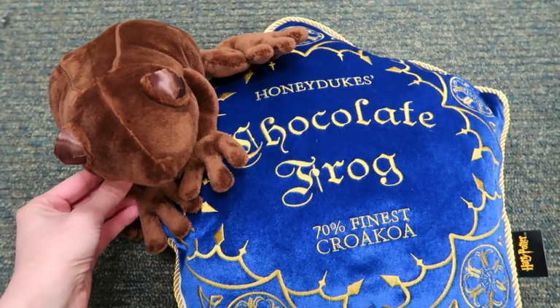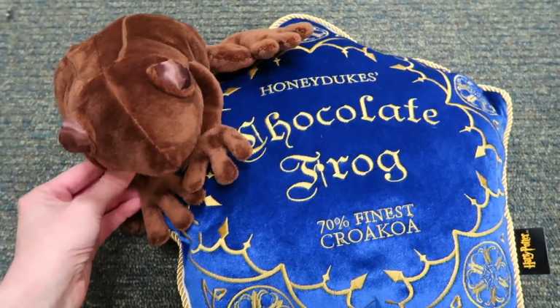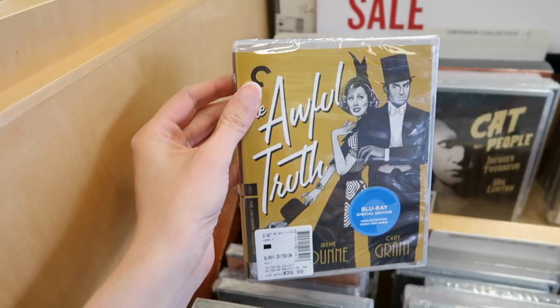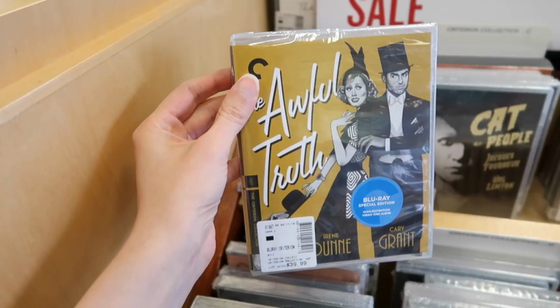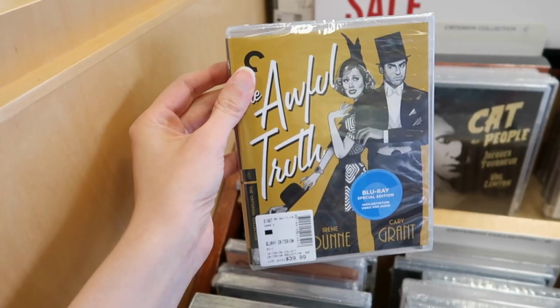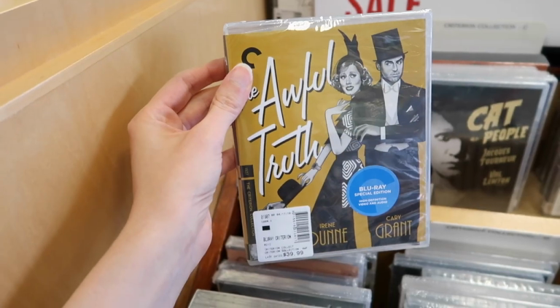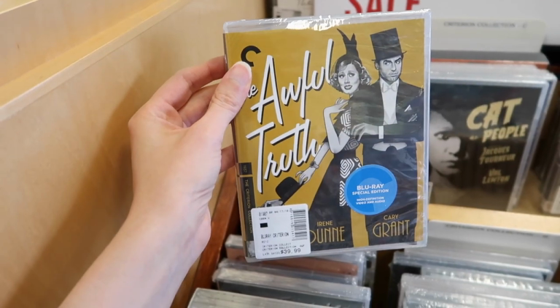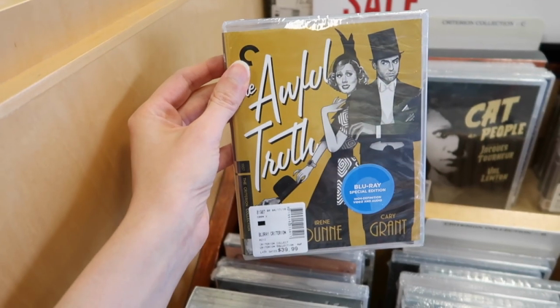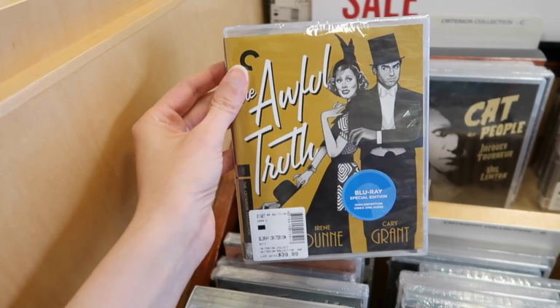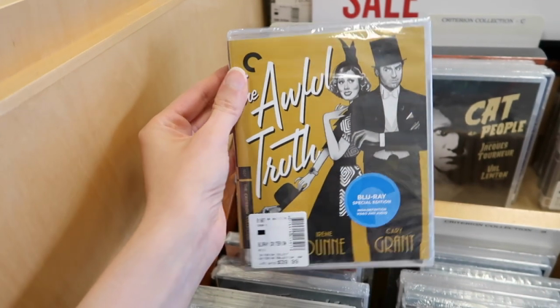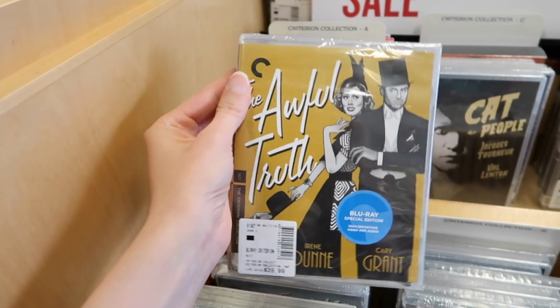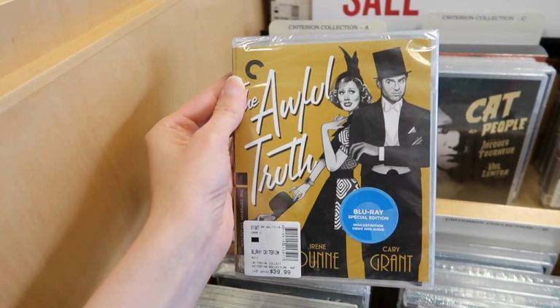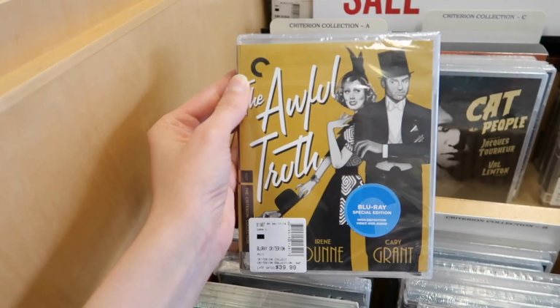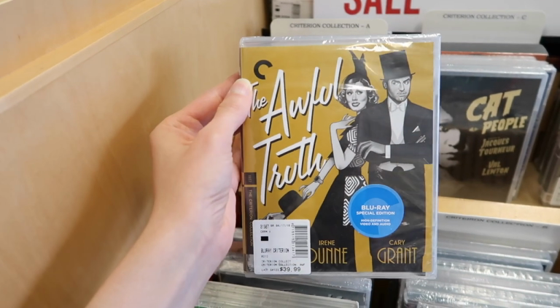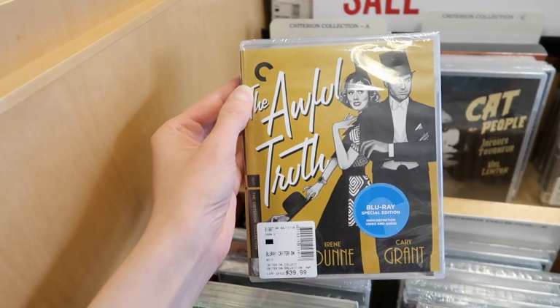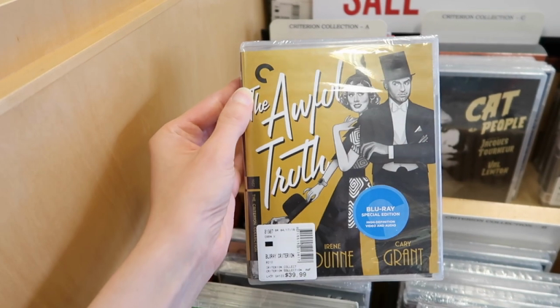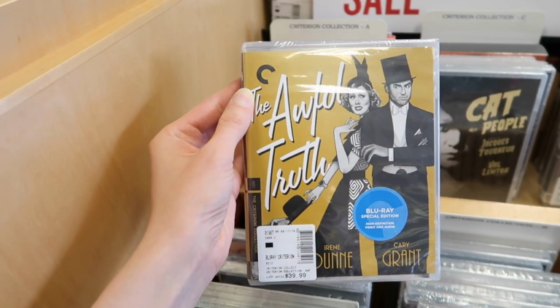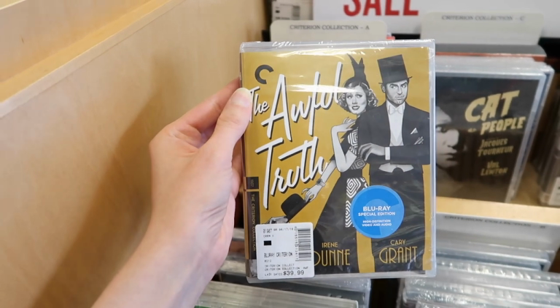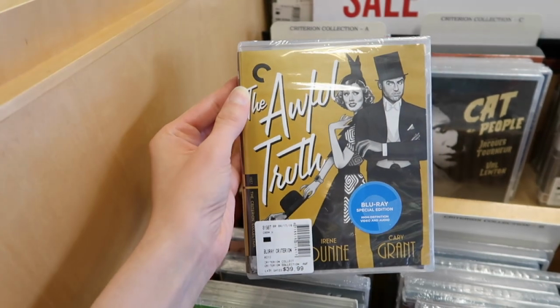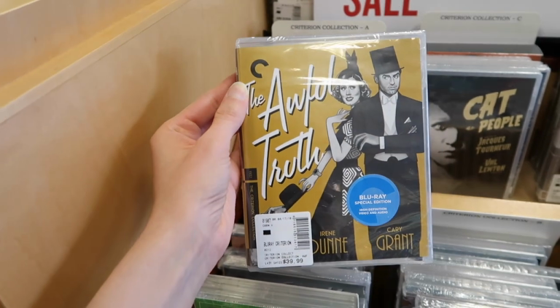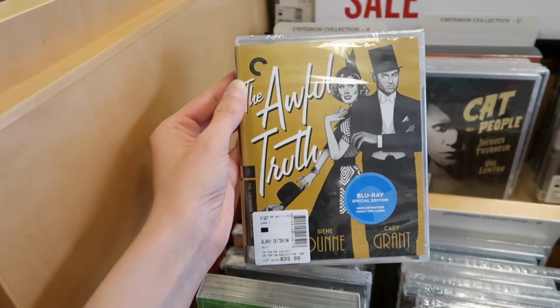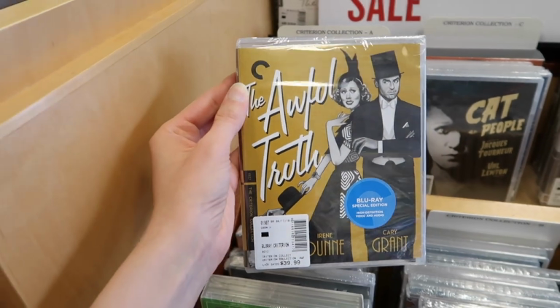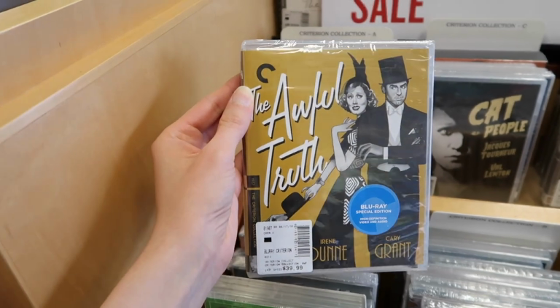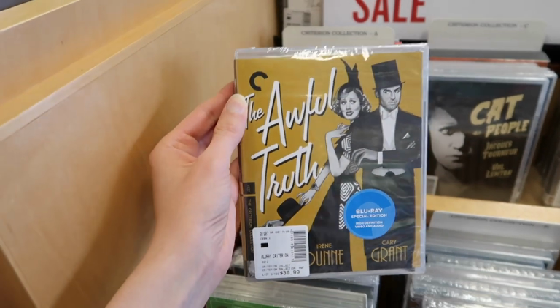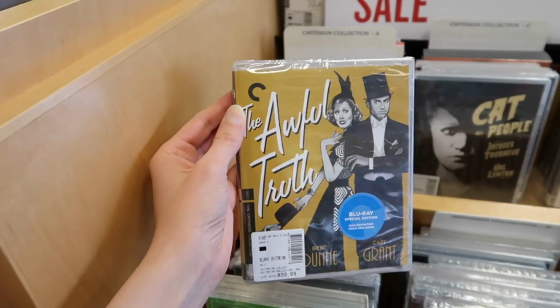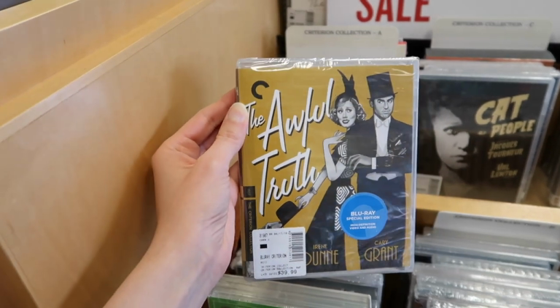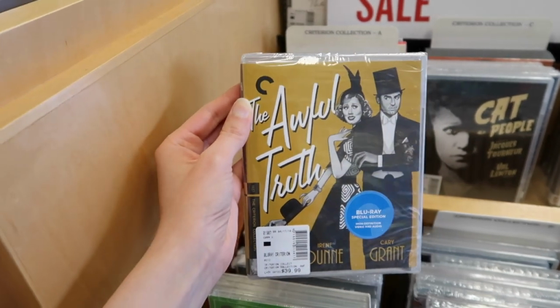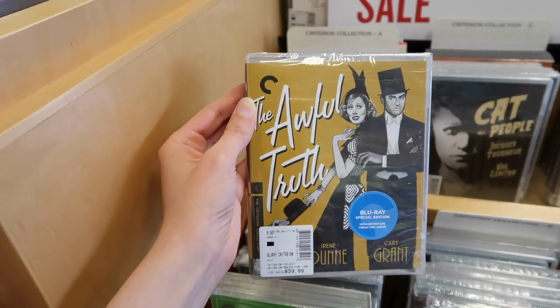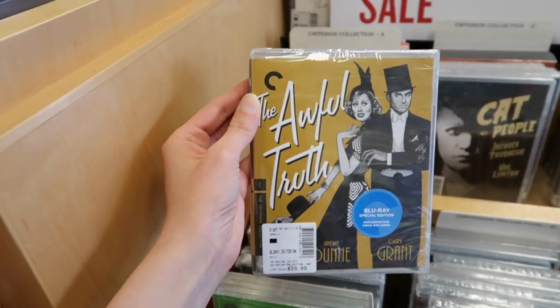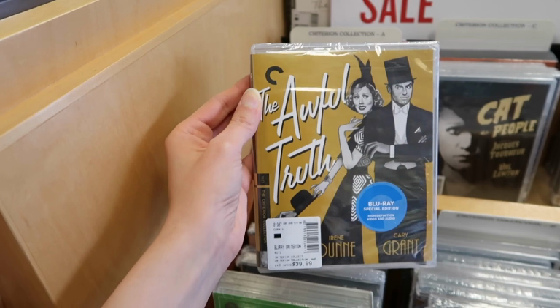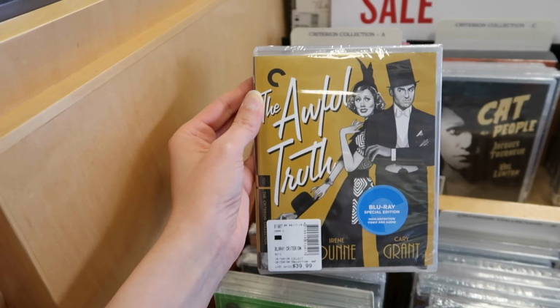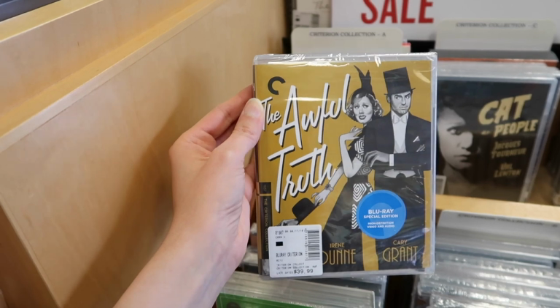One of my favorite comedies ever — I need this on Criterion. The Criterion collections are incredible.